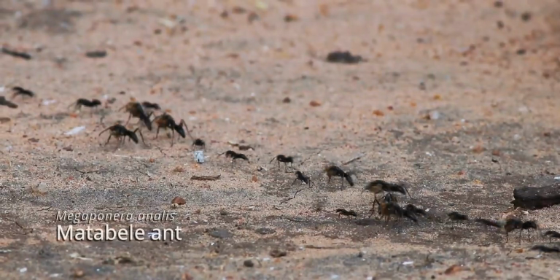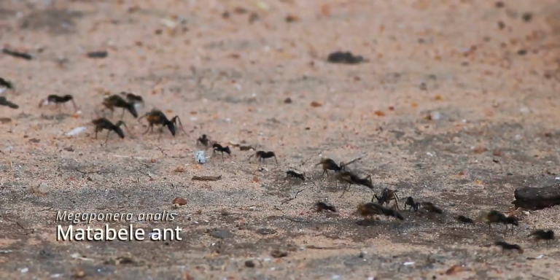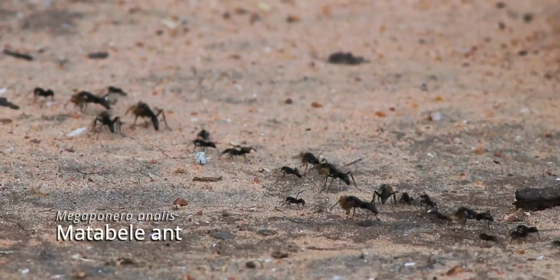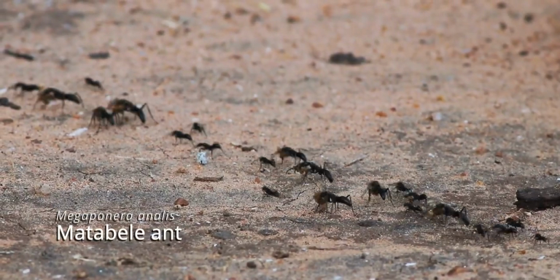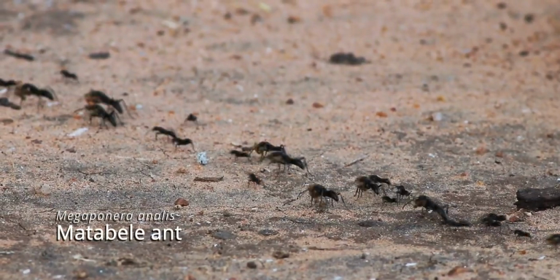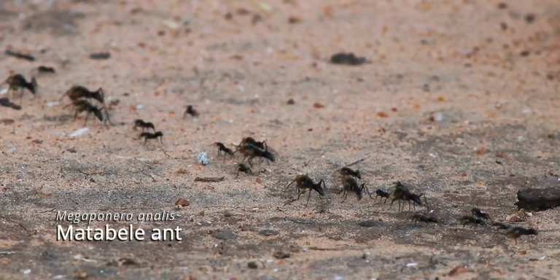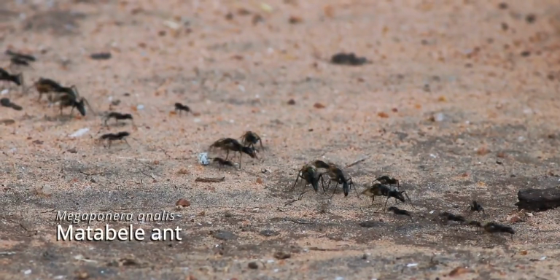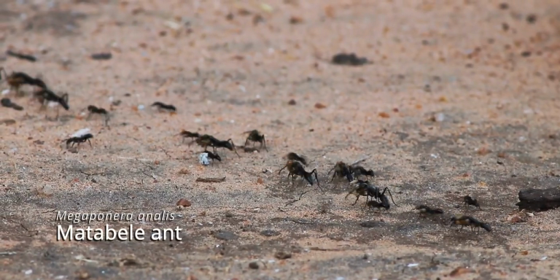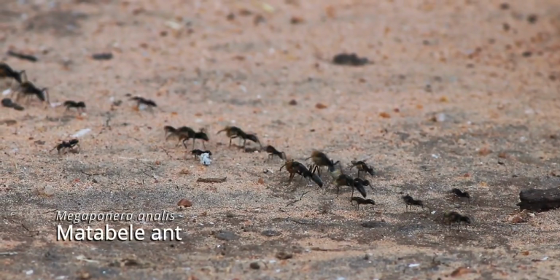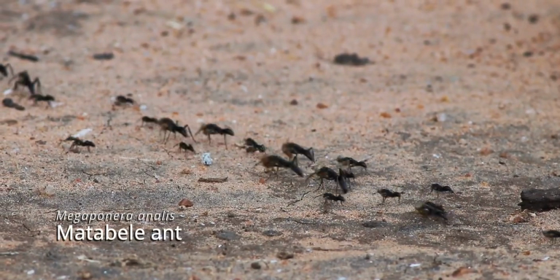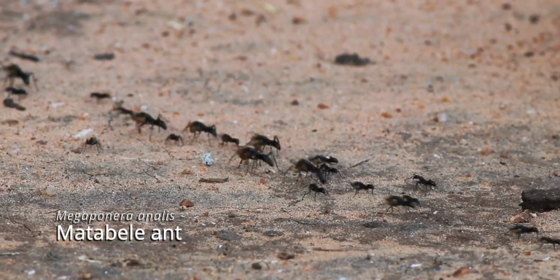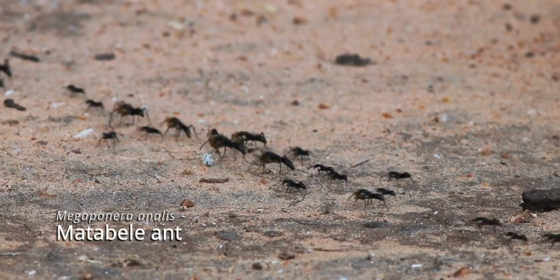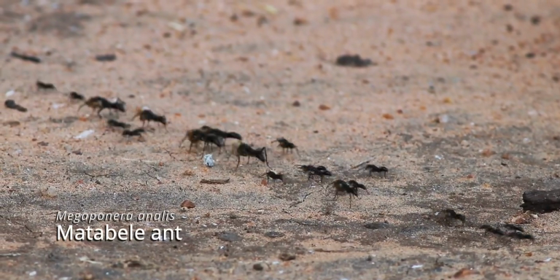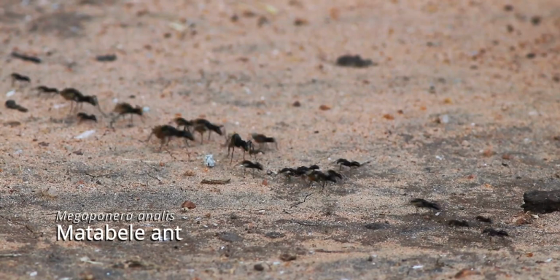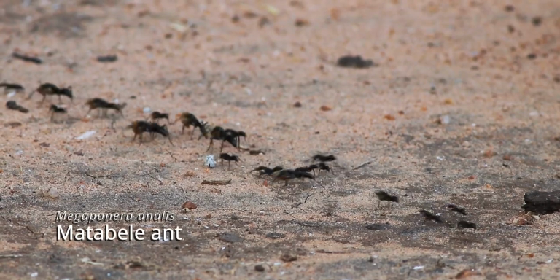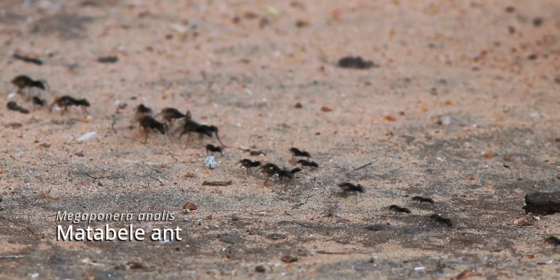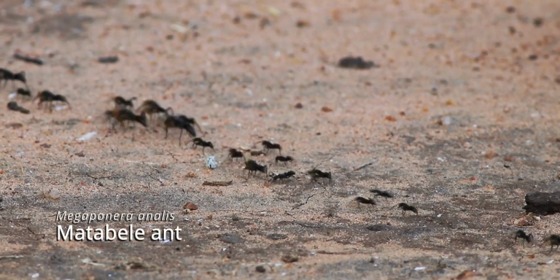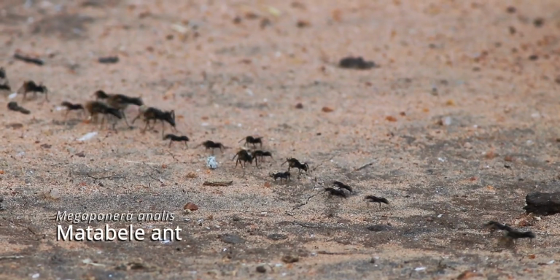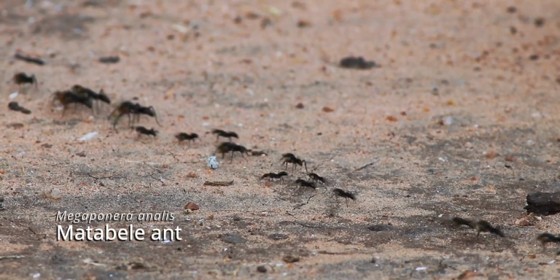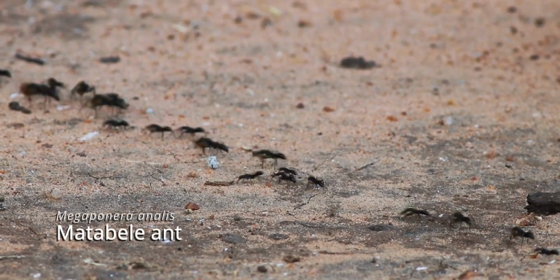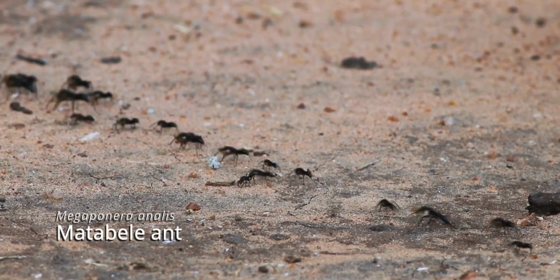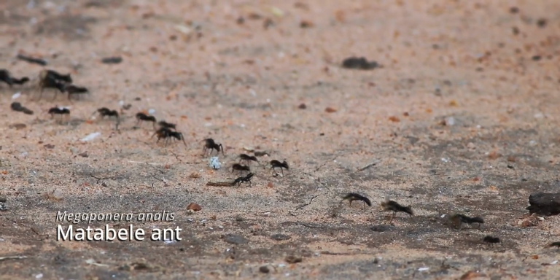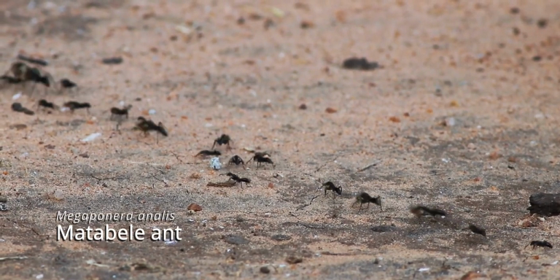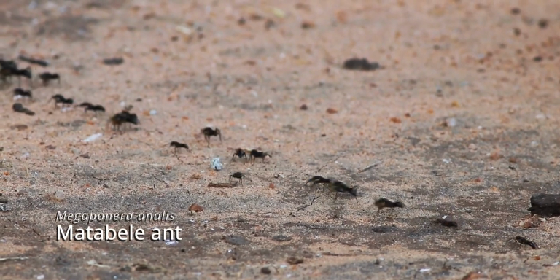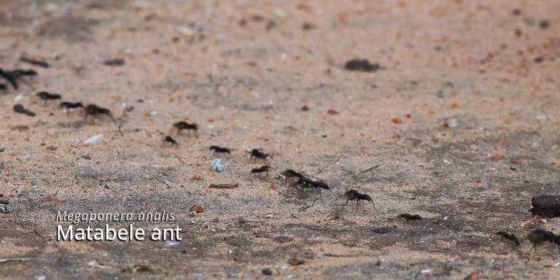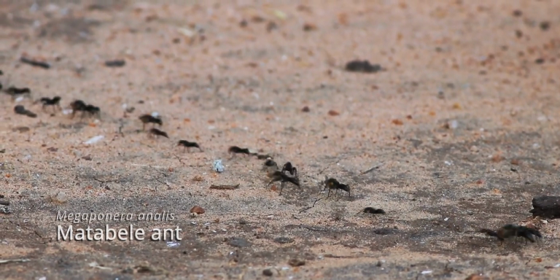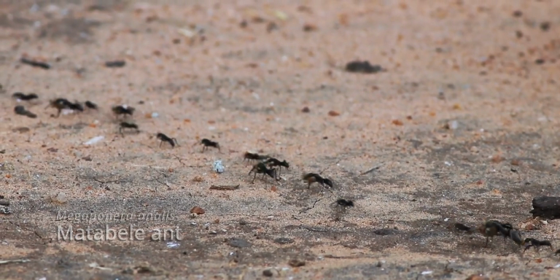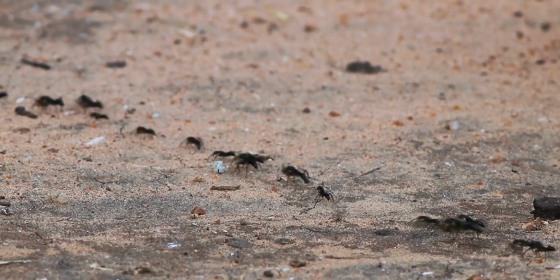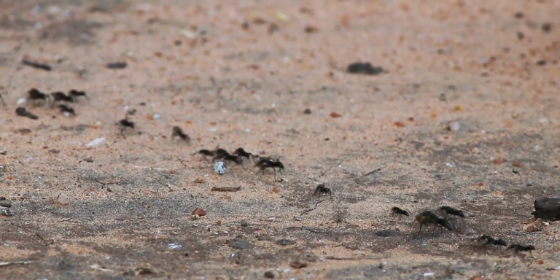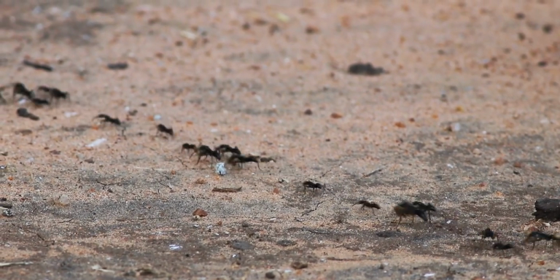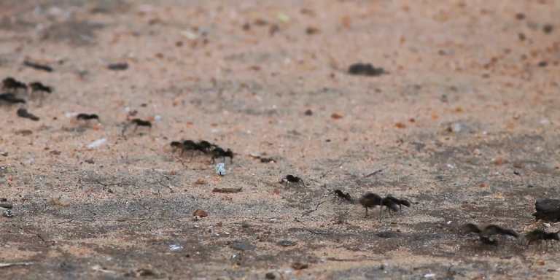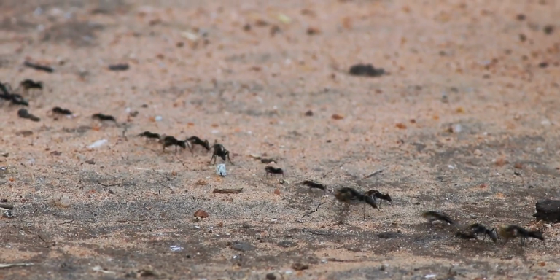Here on the open piece of grassland in the middle of the Mopani field, foraging ants are moving their colony to new nesting locations.